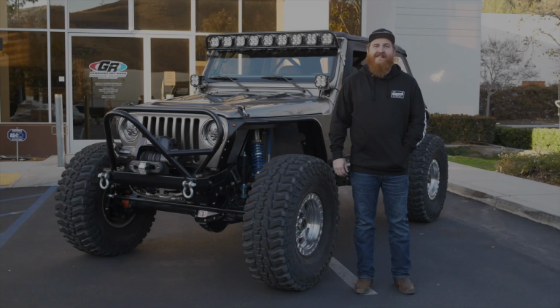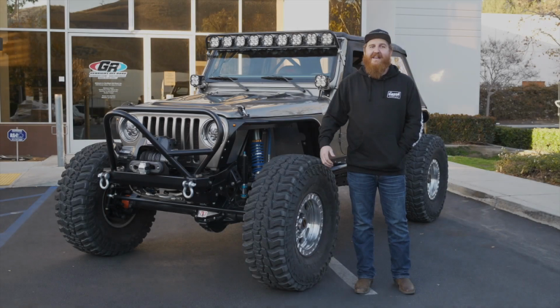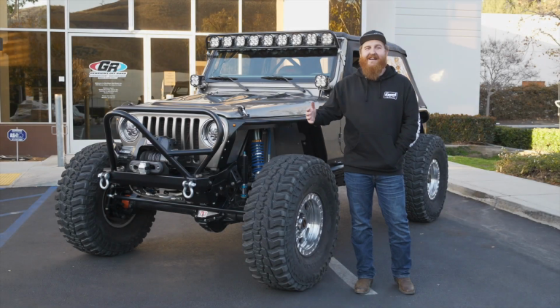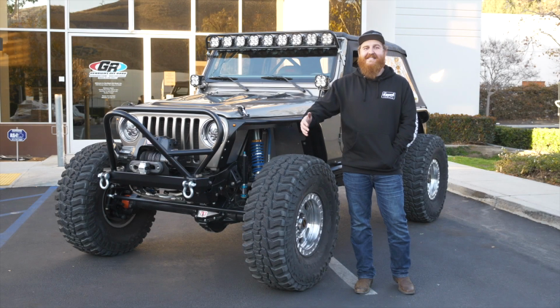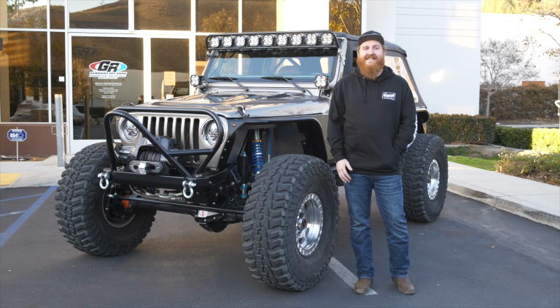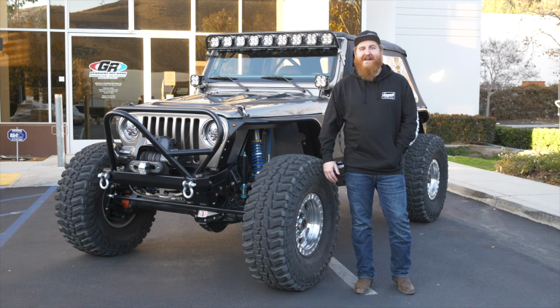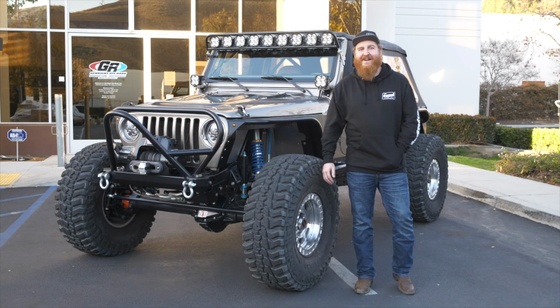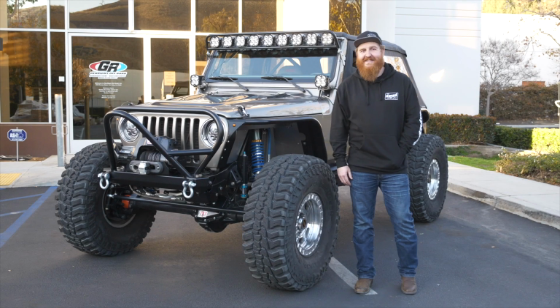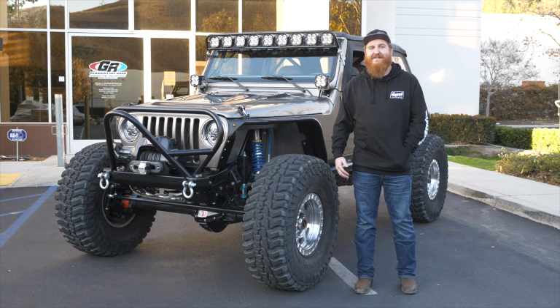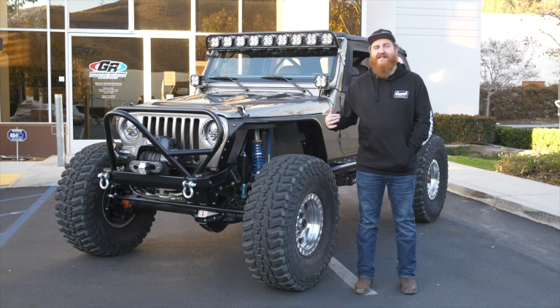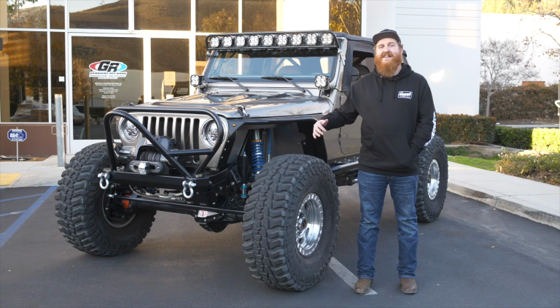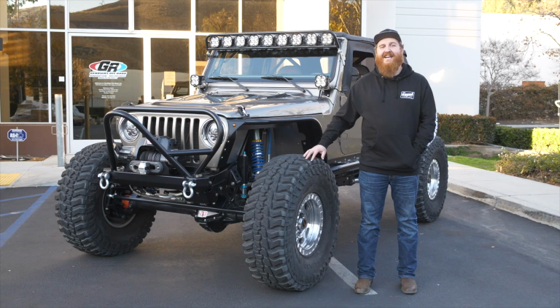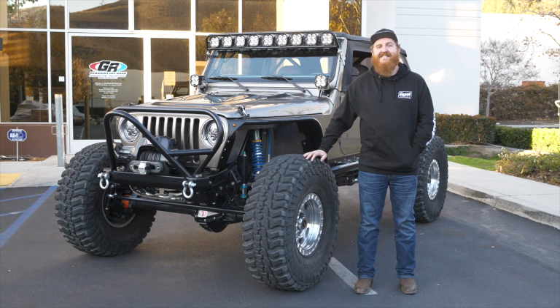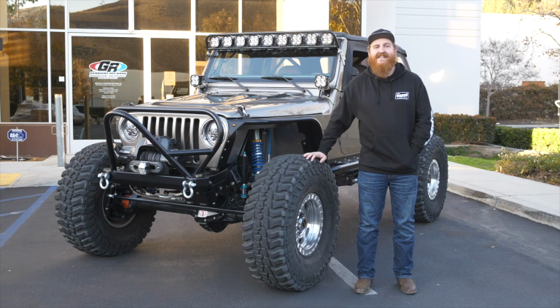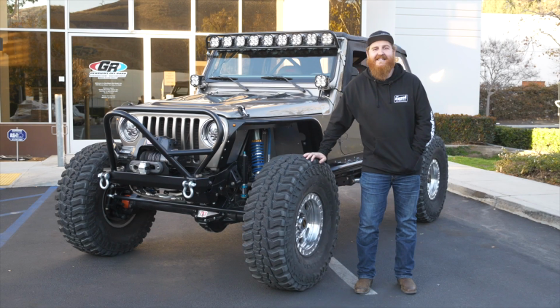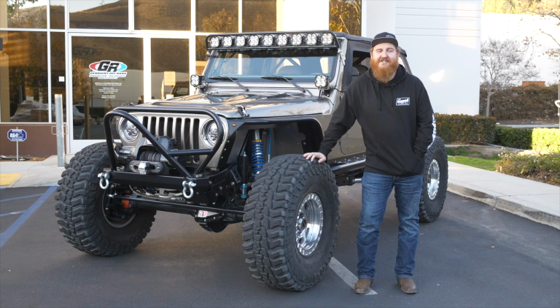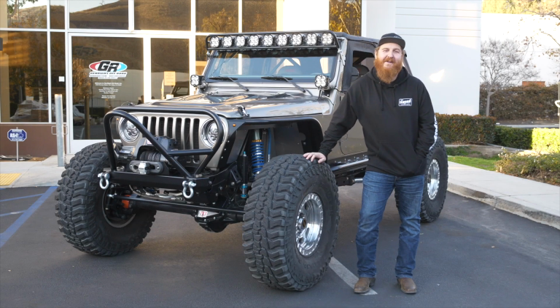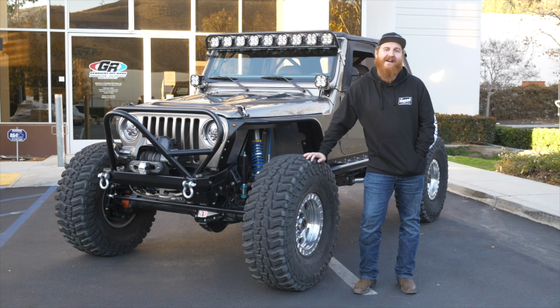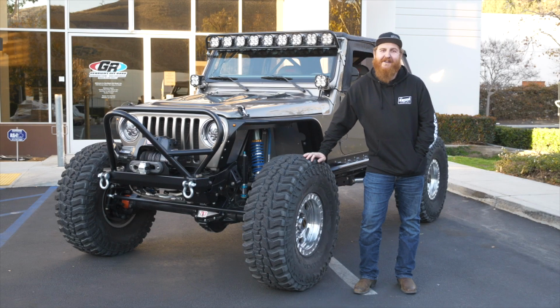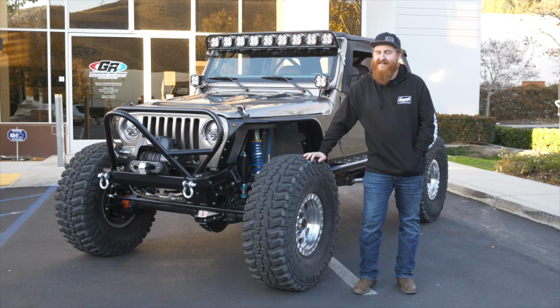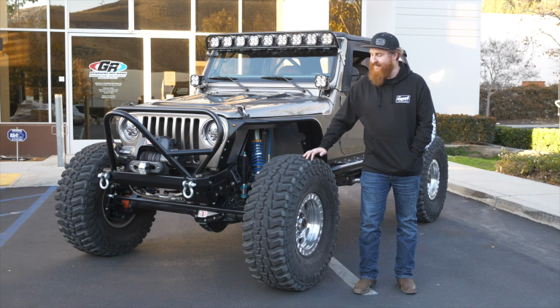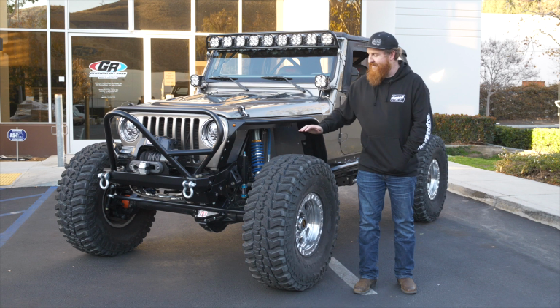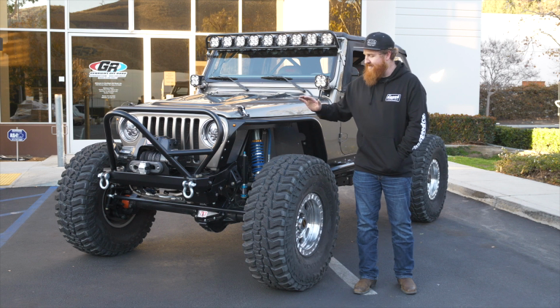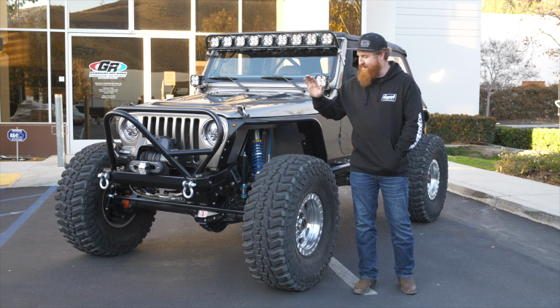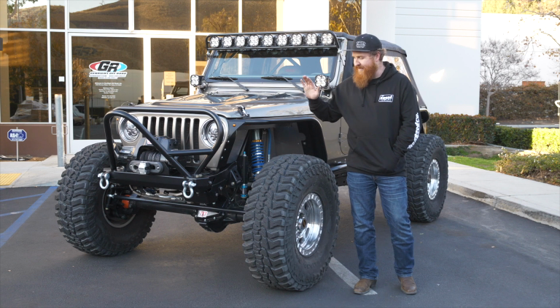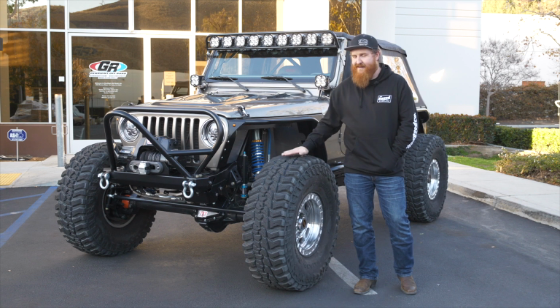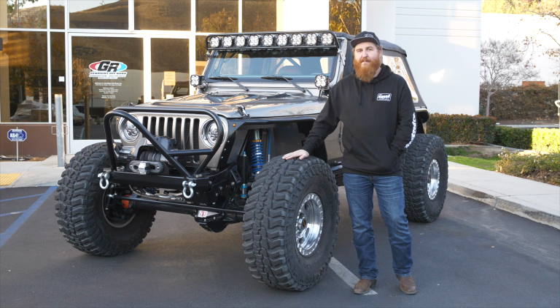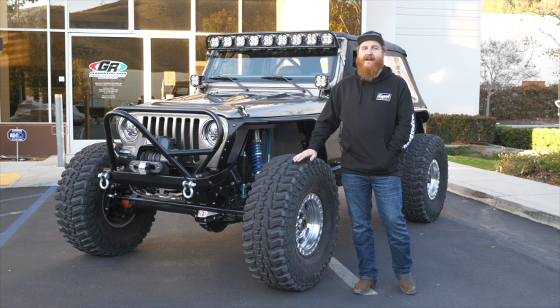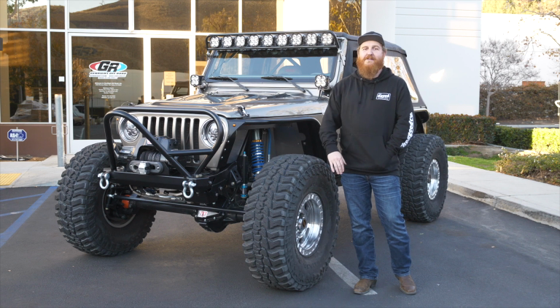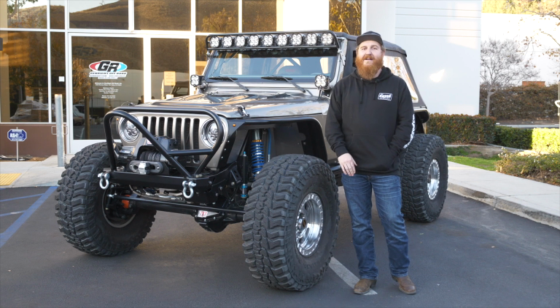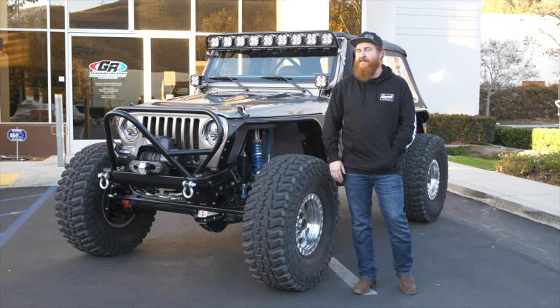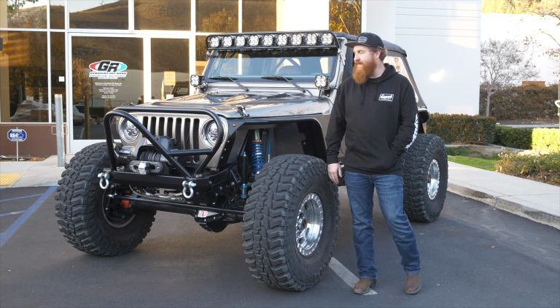Hey guys, I'm Andrew Harris. I'm one of the sales guys here at GenRight Off-Road, and this is my brand new Tracer build.